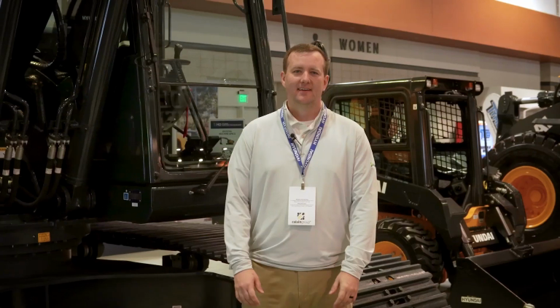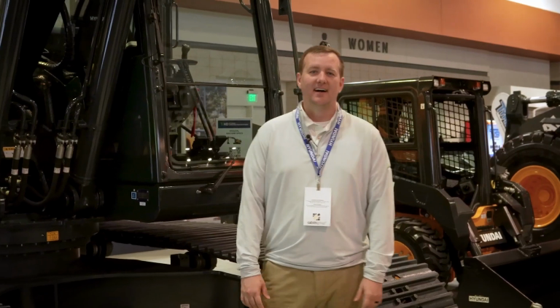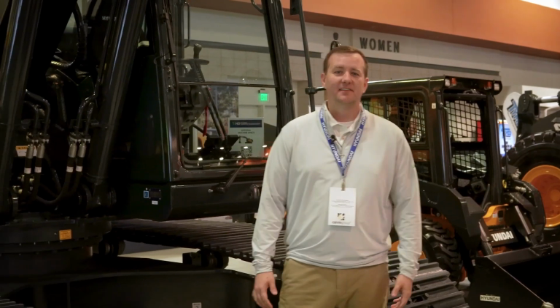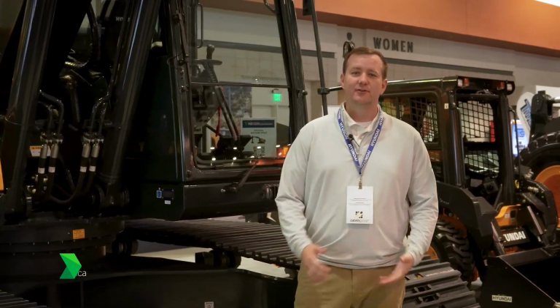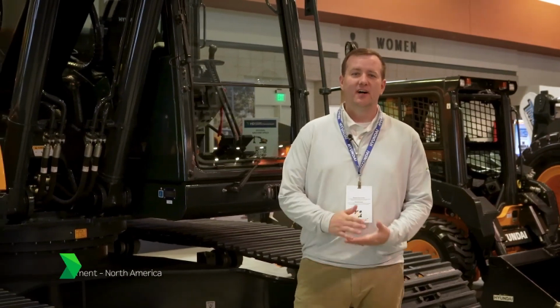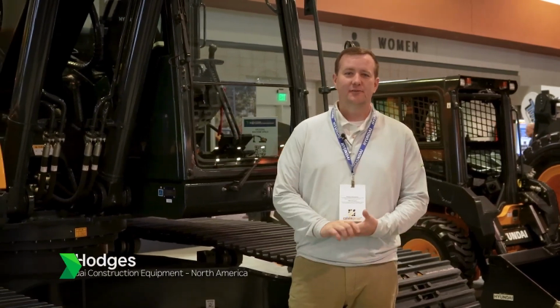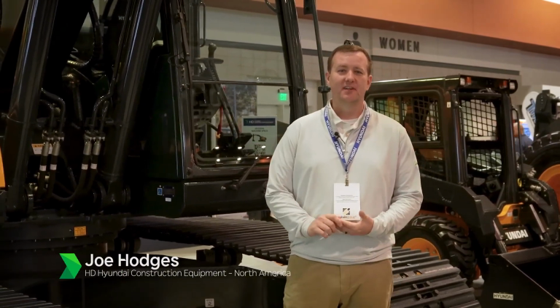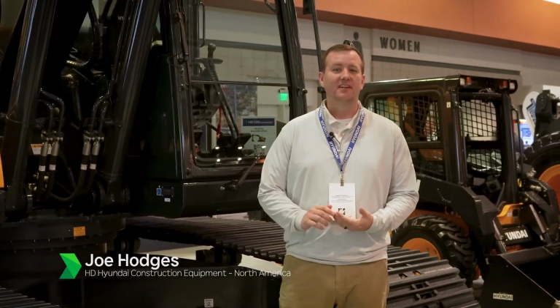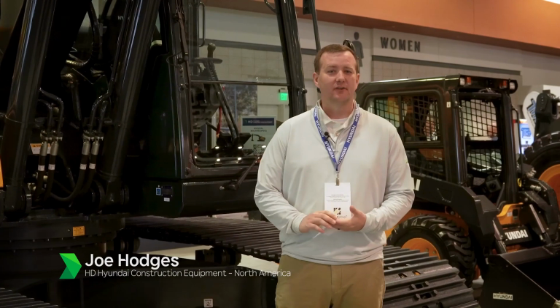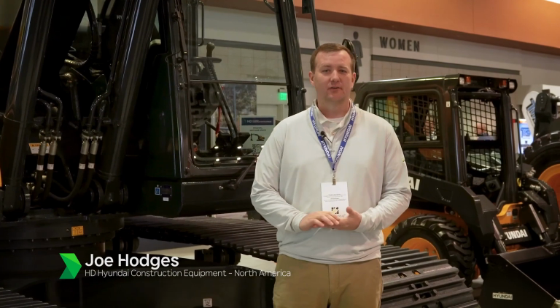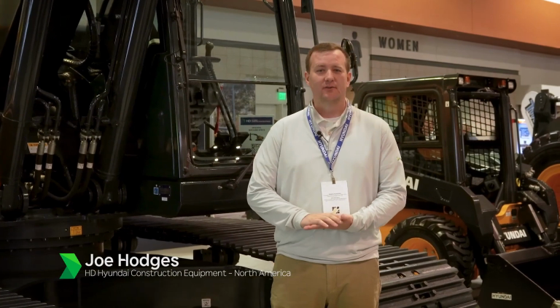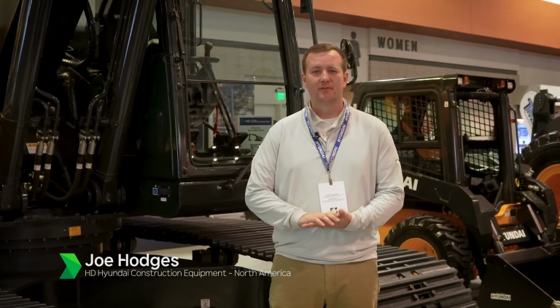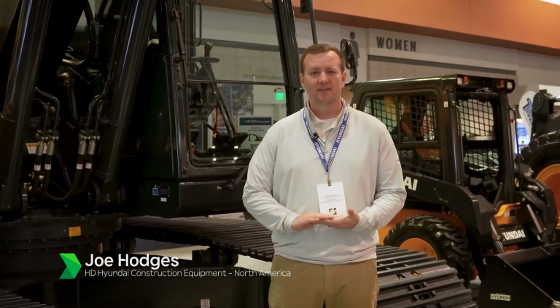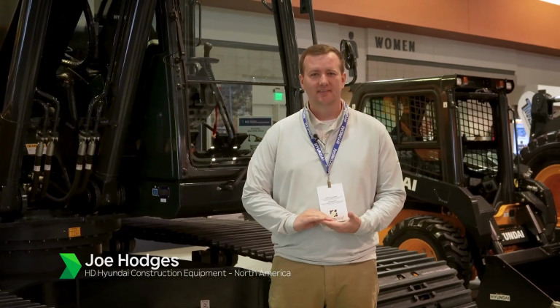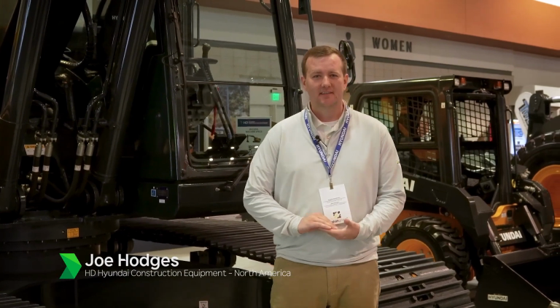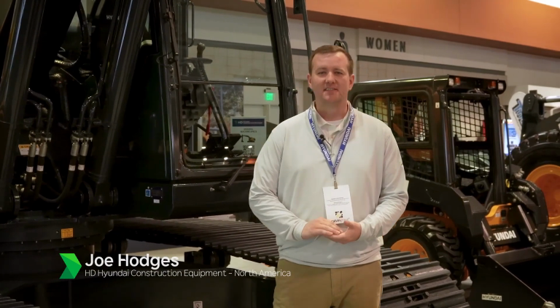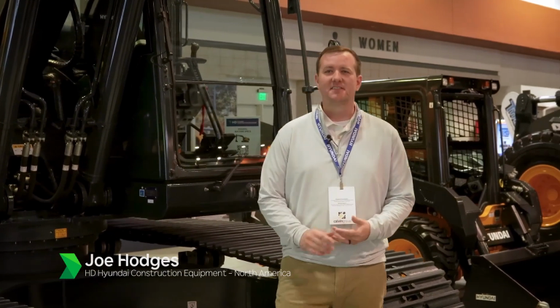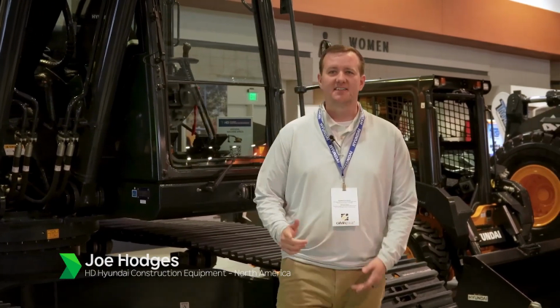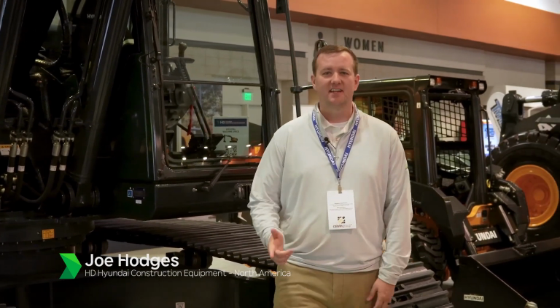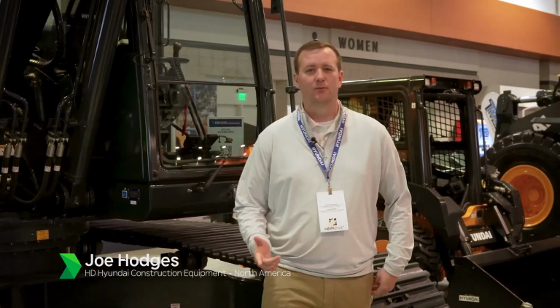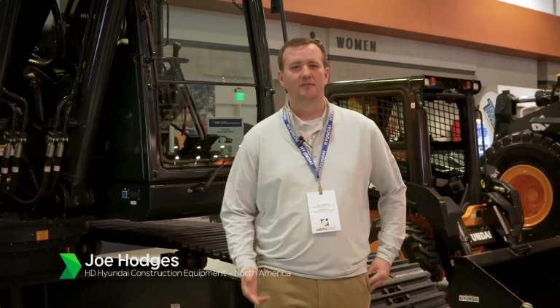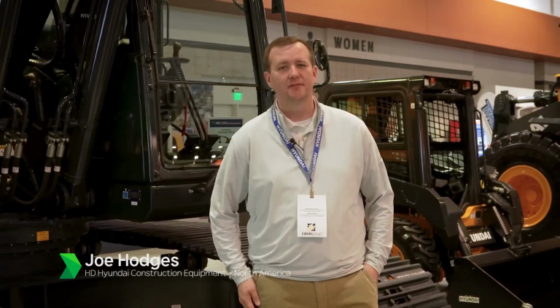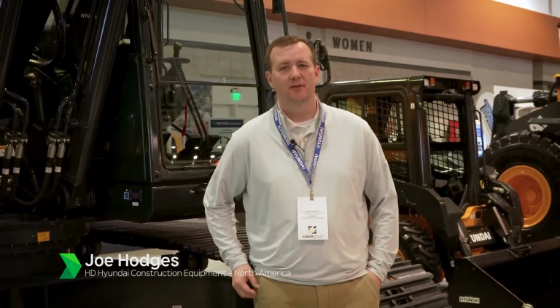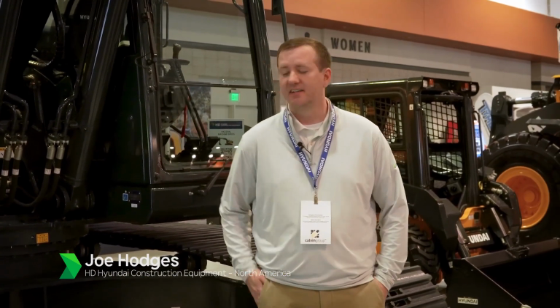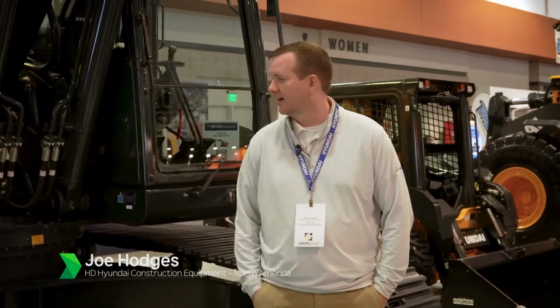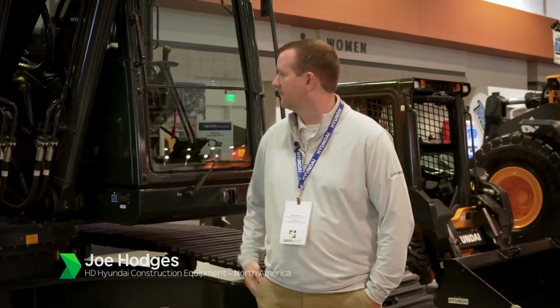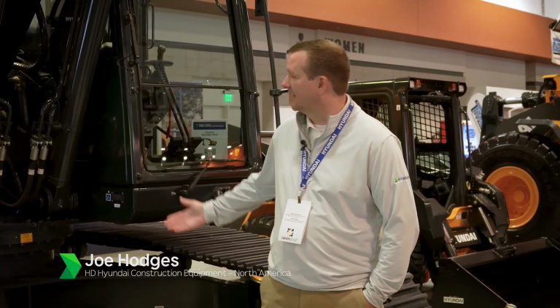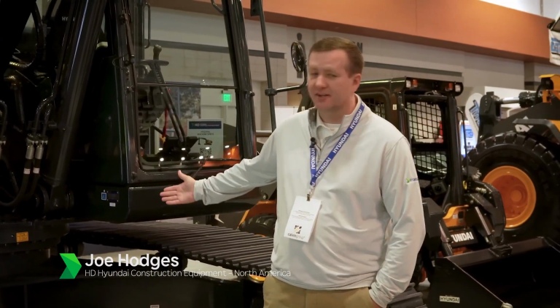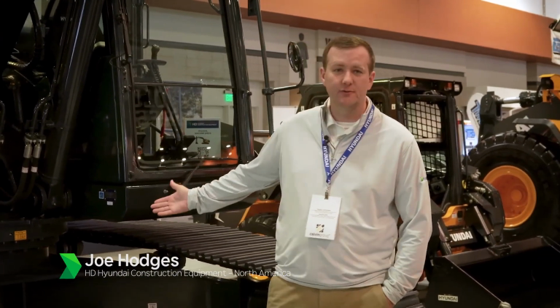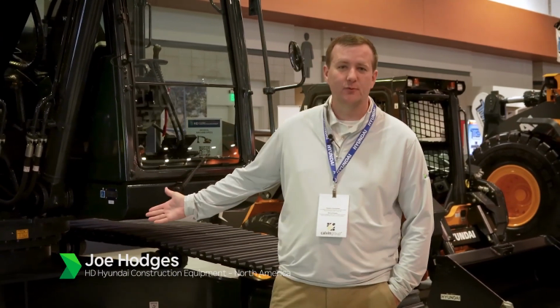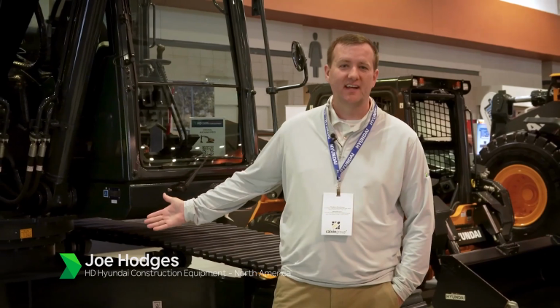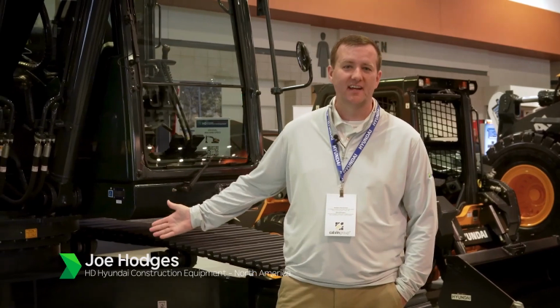Hi, this is Joe Hodges with Hyundai Construction Equipment North America. This is the second day of World of Asphalt and here I have the HX220AL.